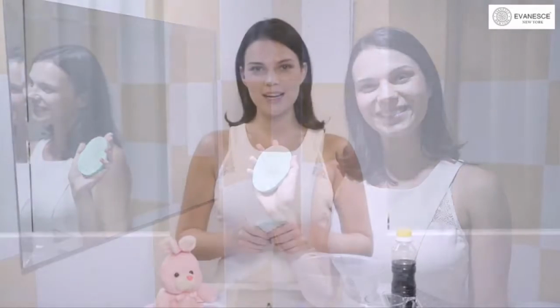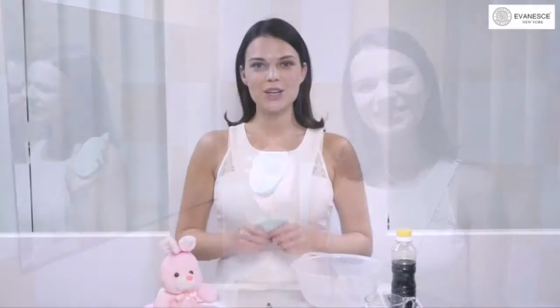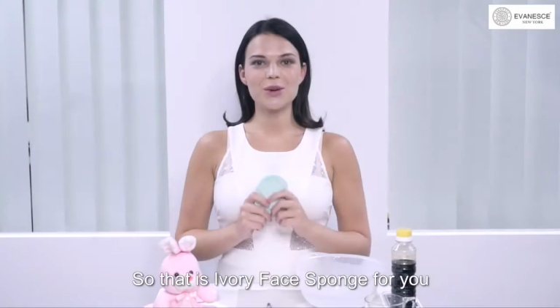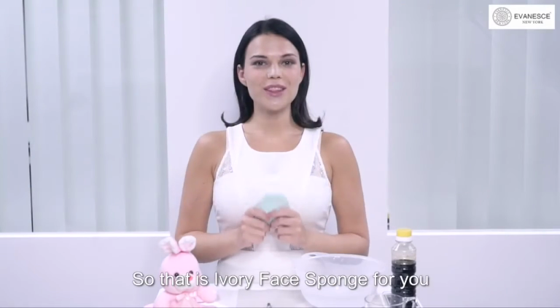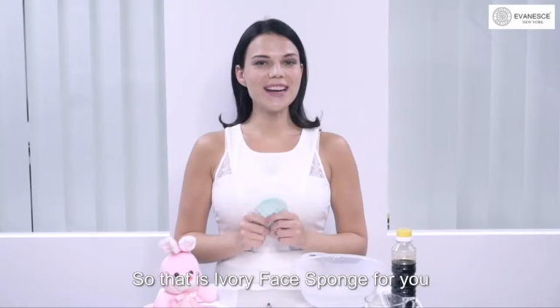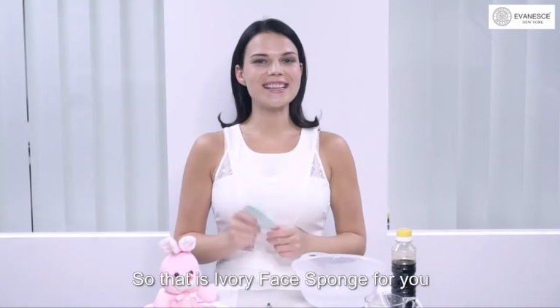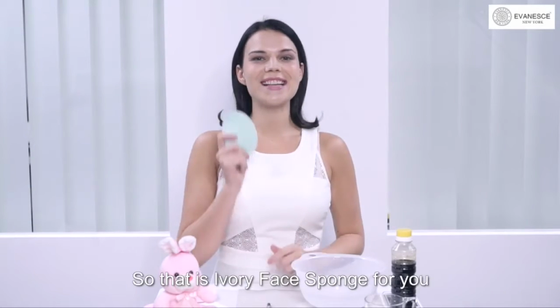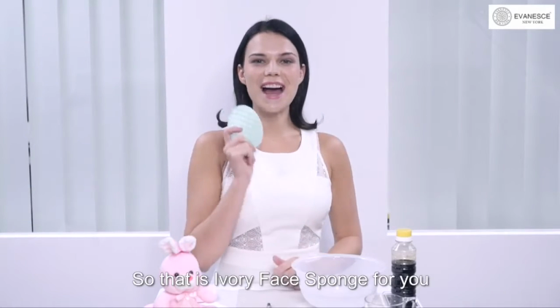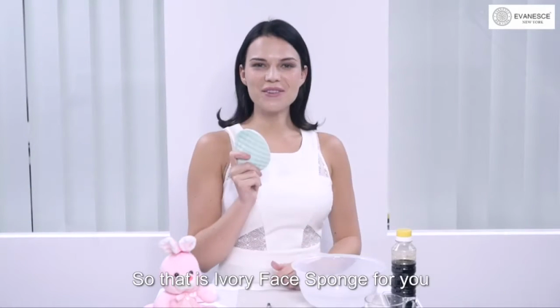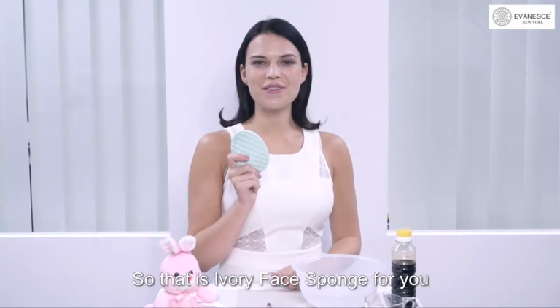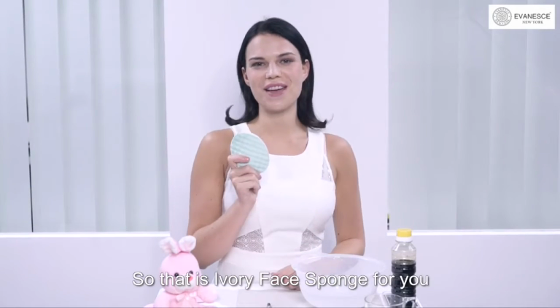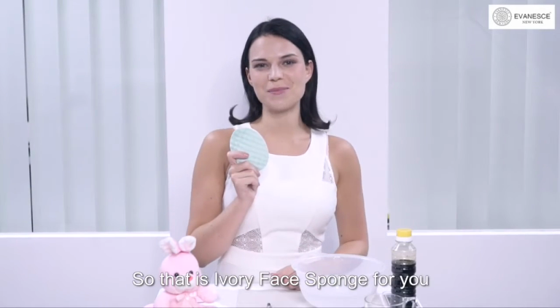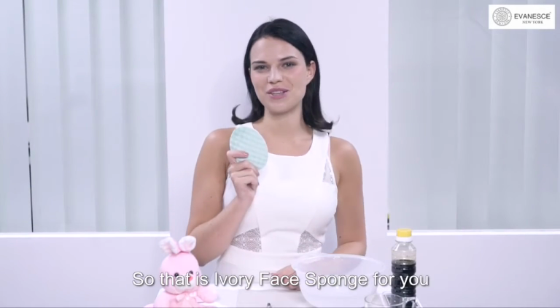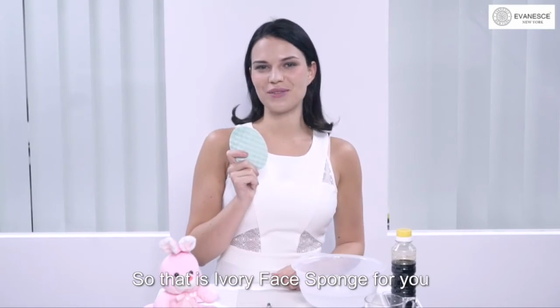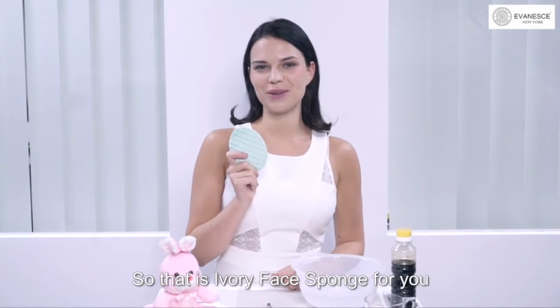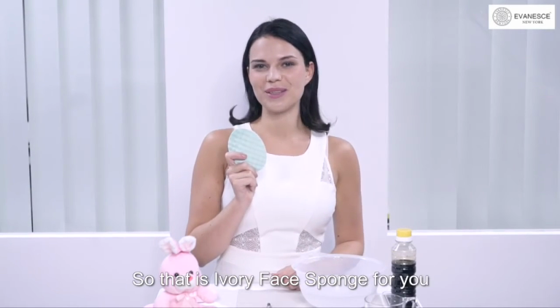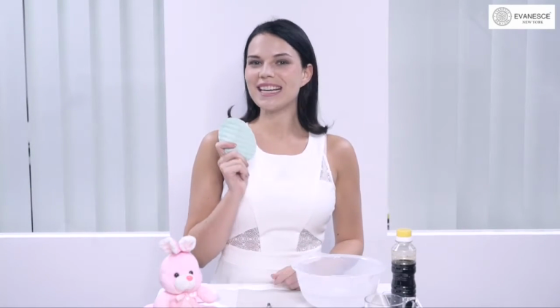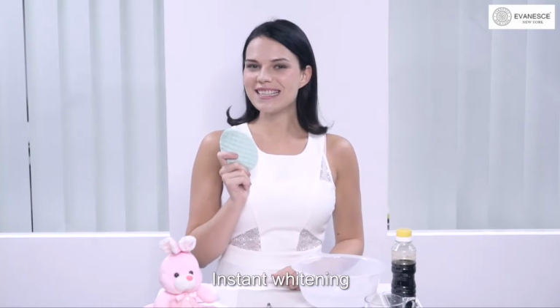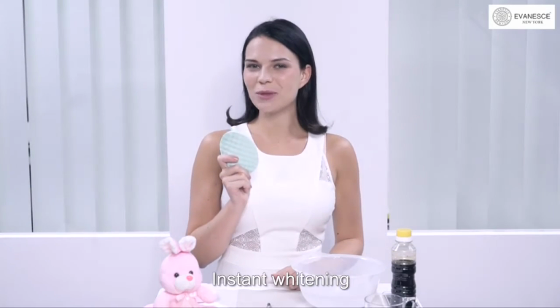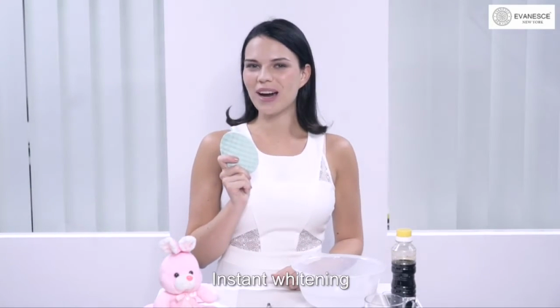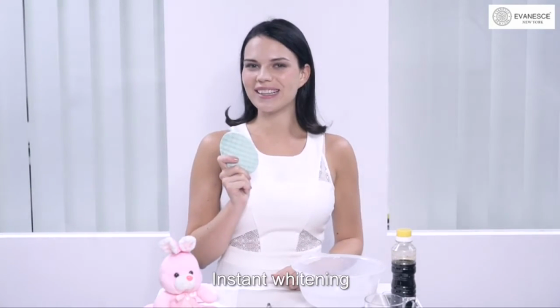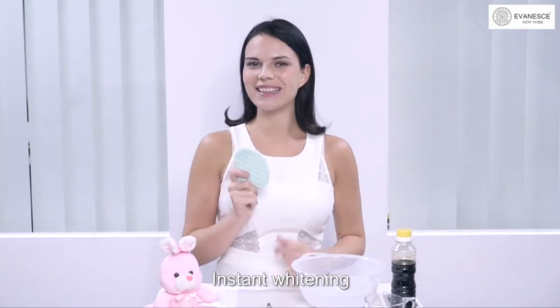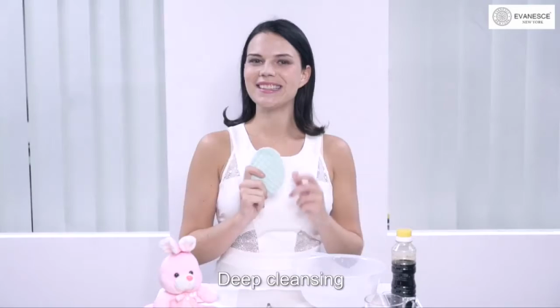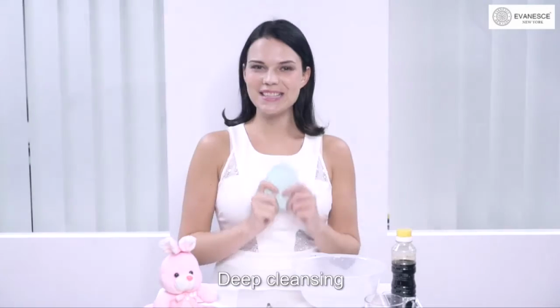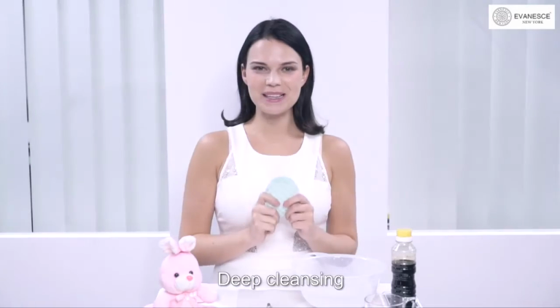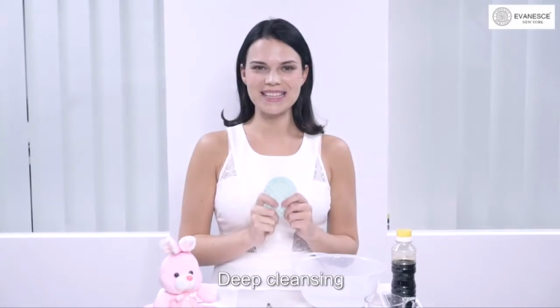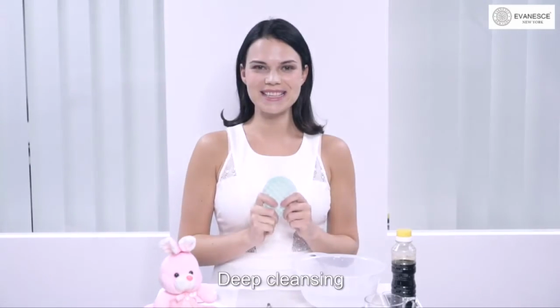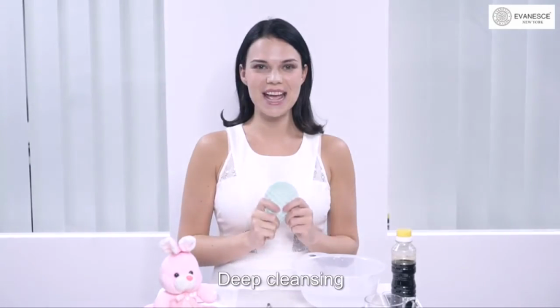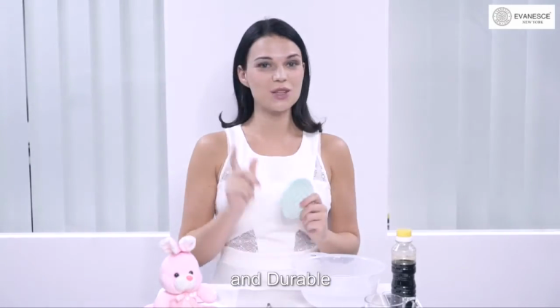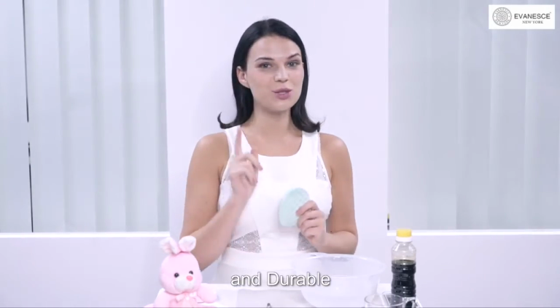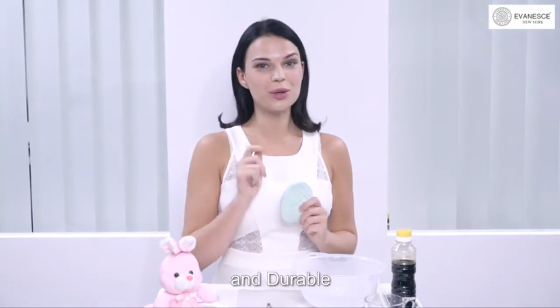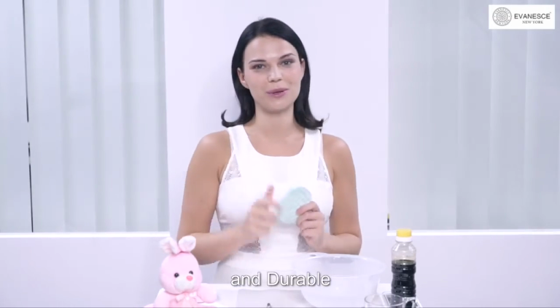So that is Ivory Face Sponge for you — instant whitening, deep cleansing and durable.